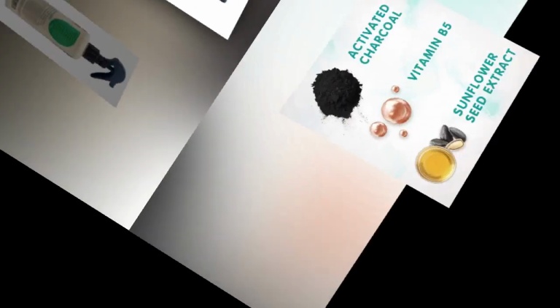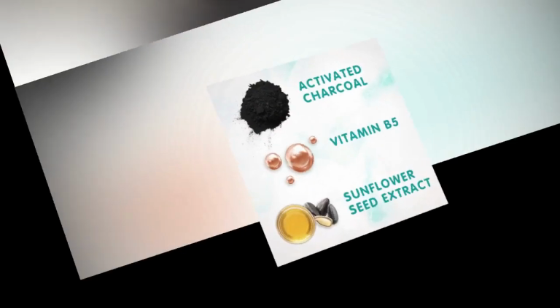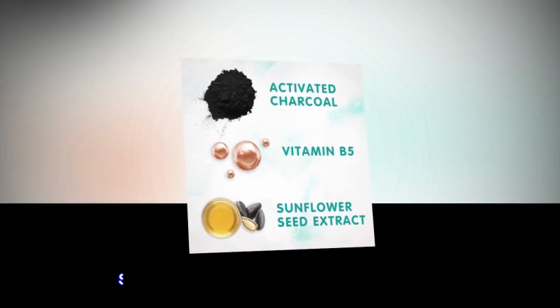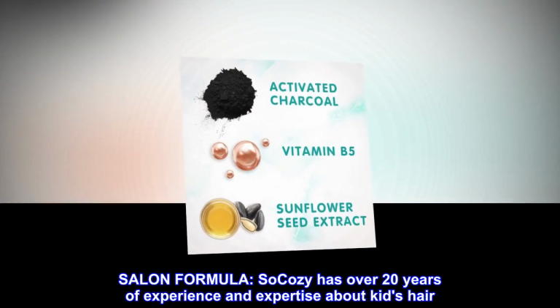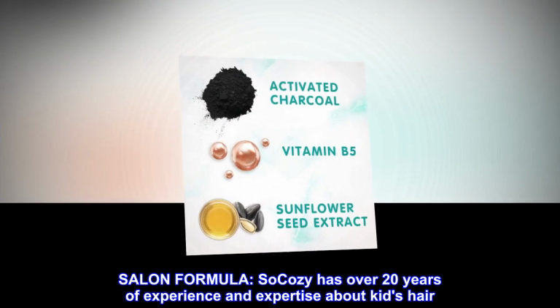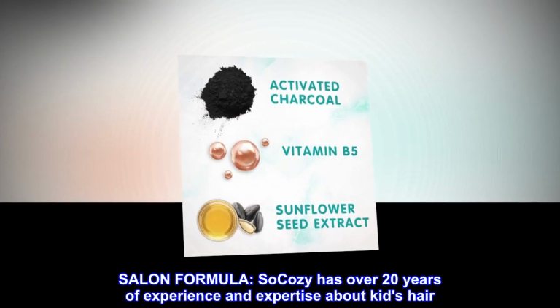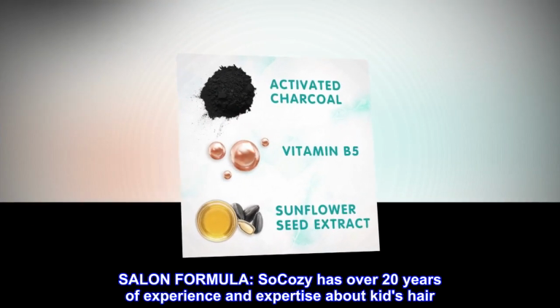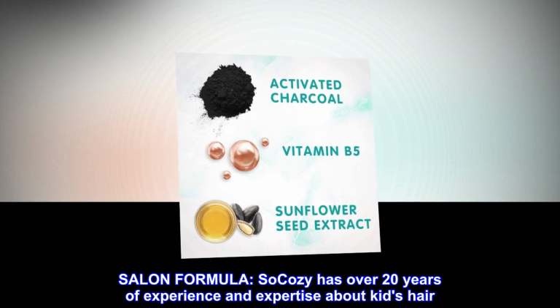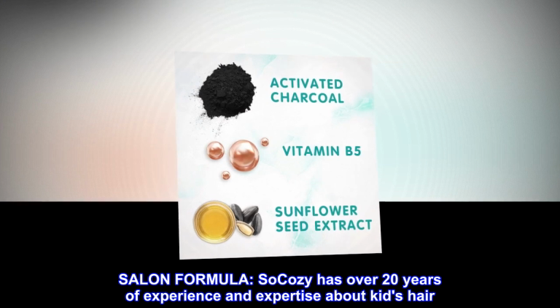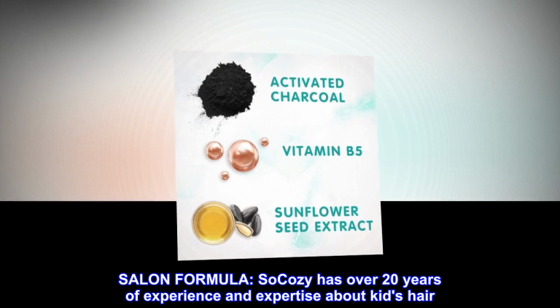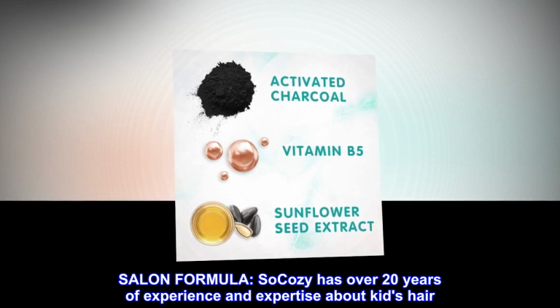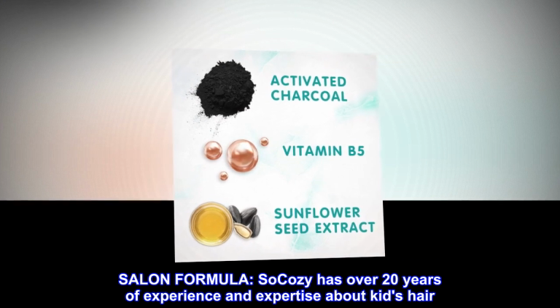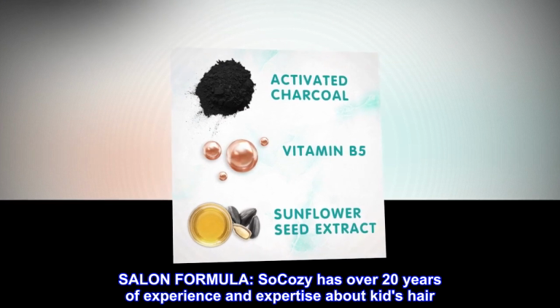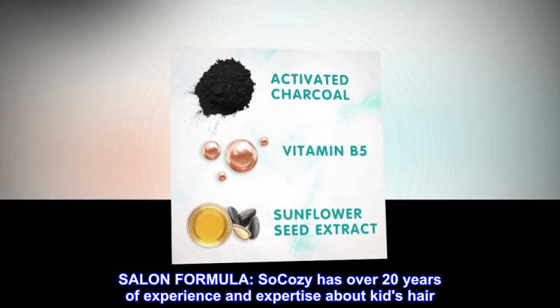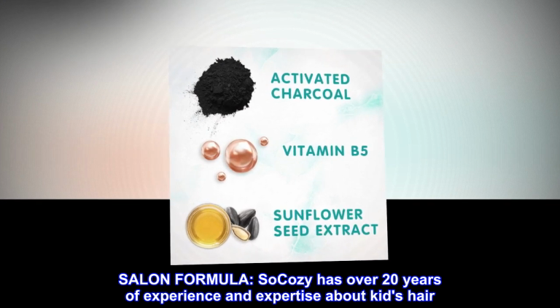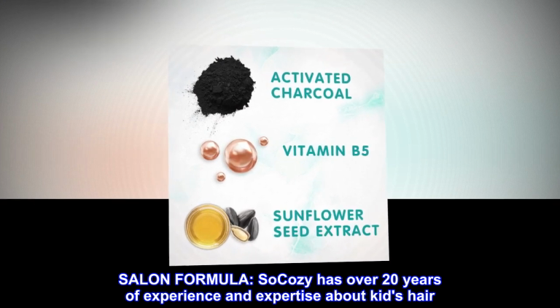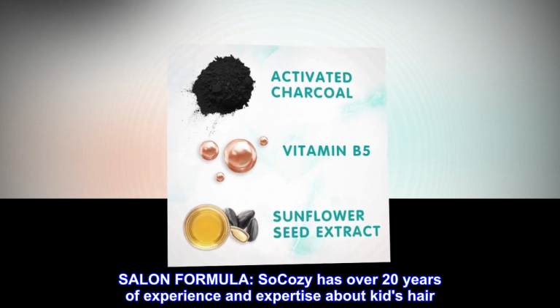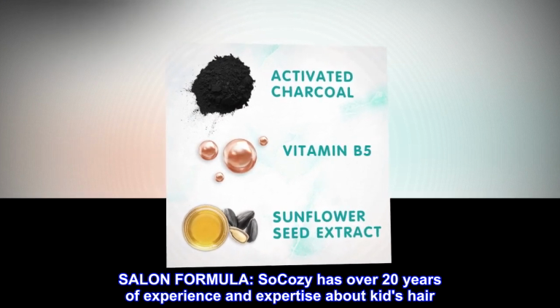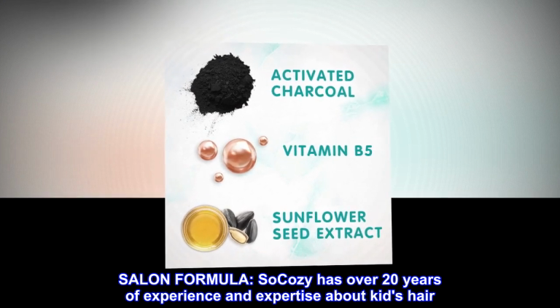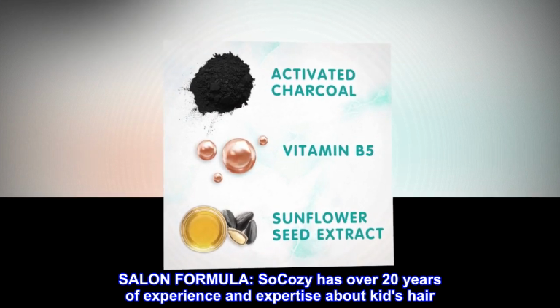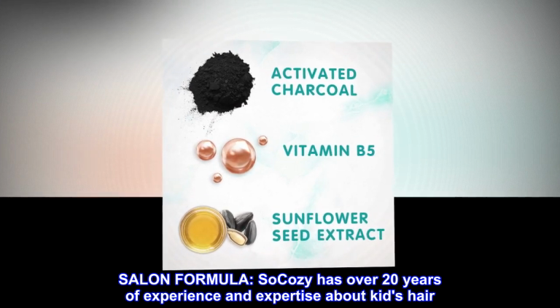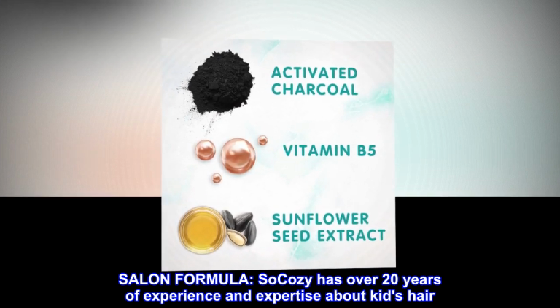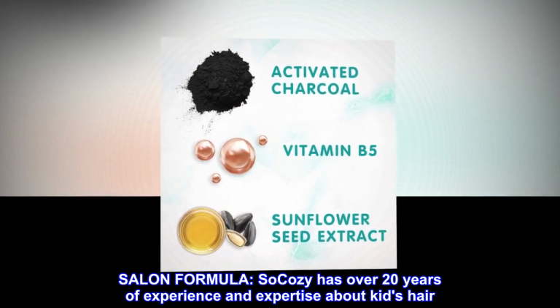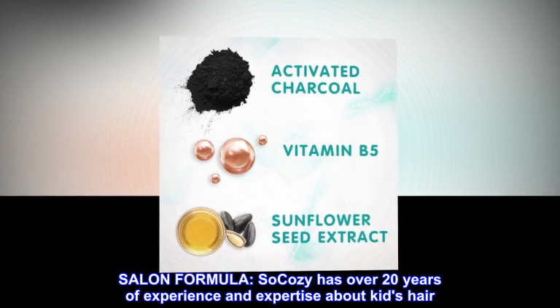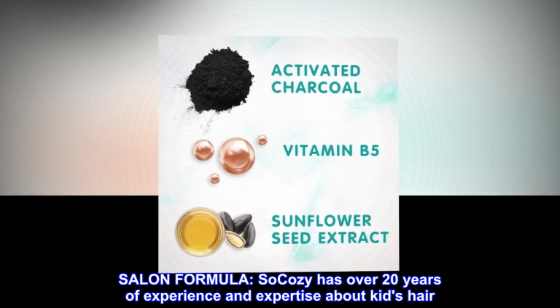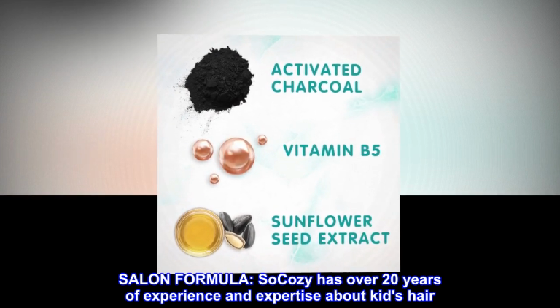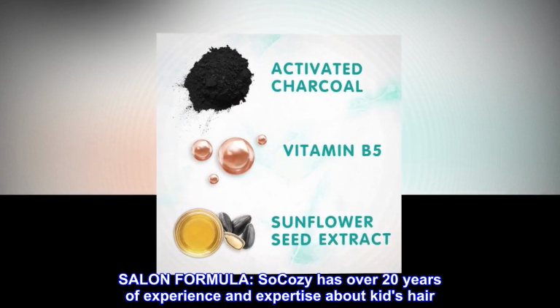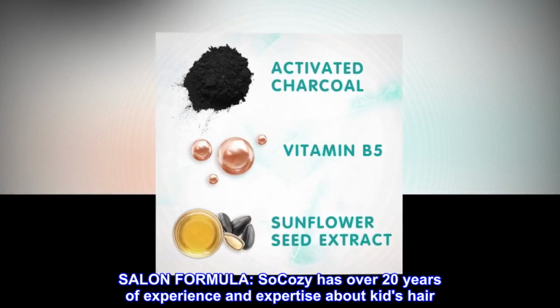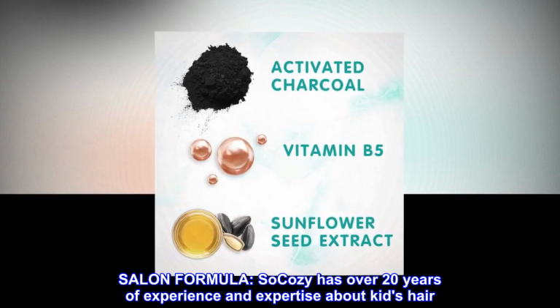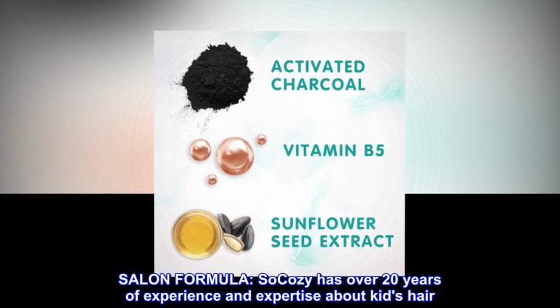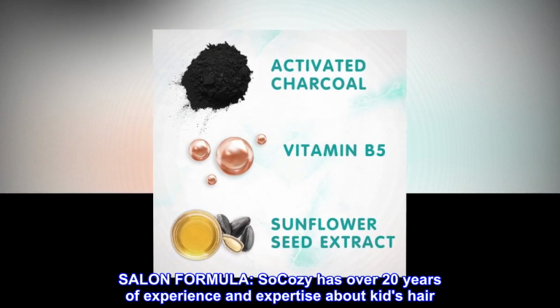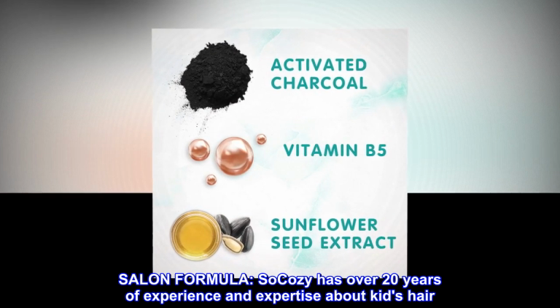Salon formula. So Cozy has over 20 years of experience and expertise about kids' hair.